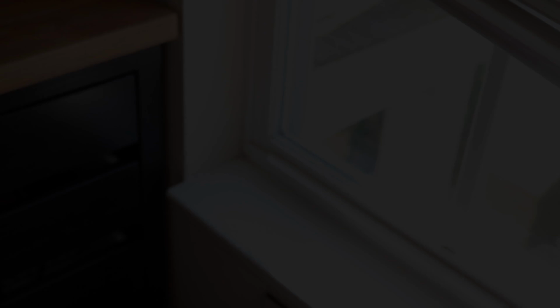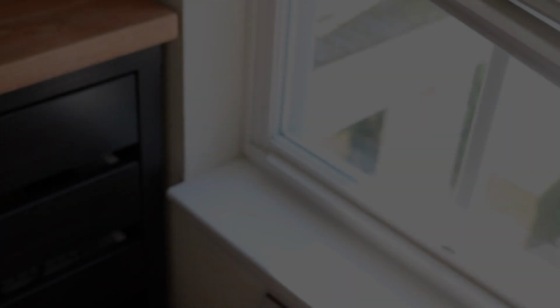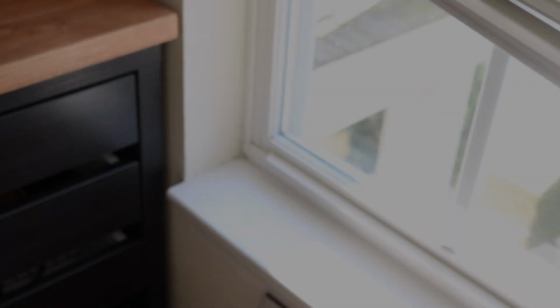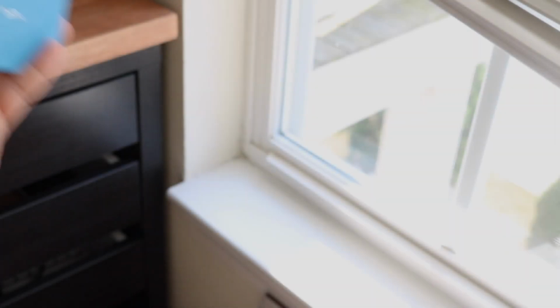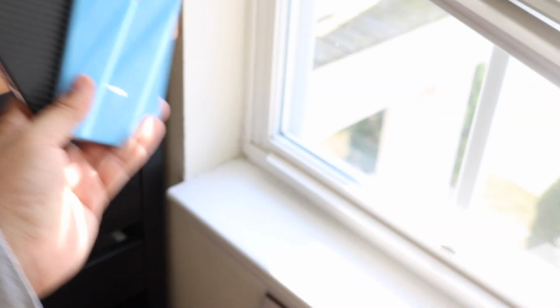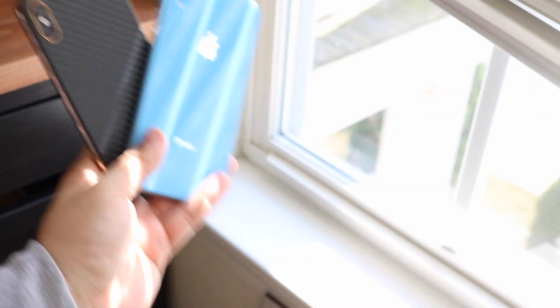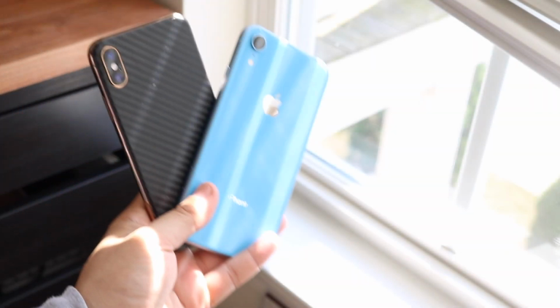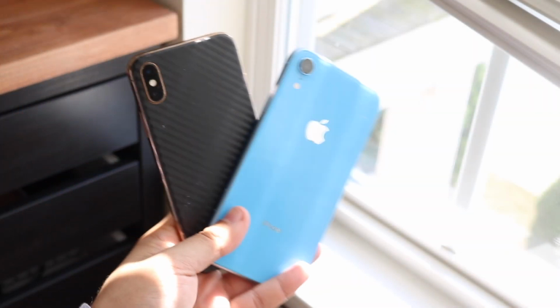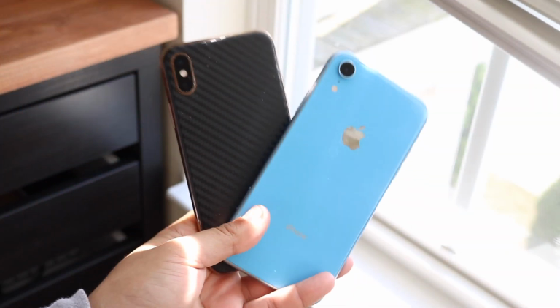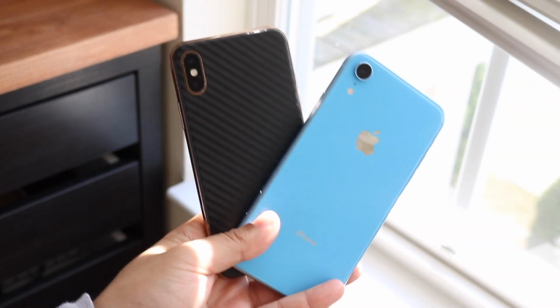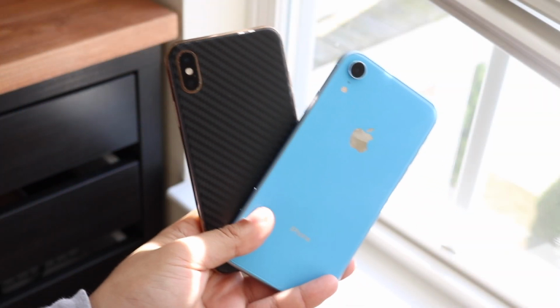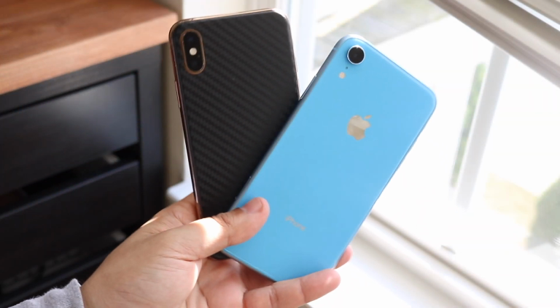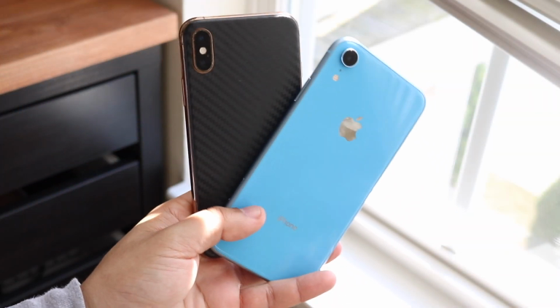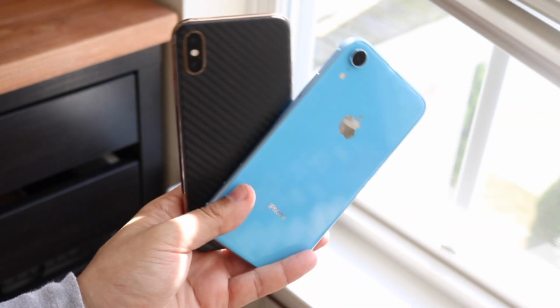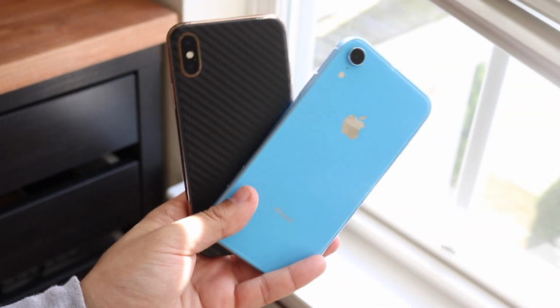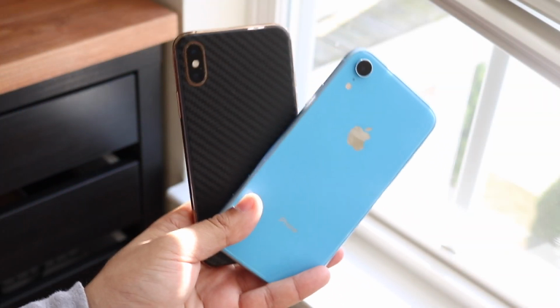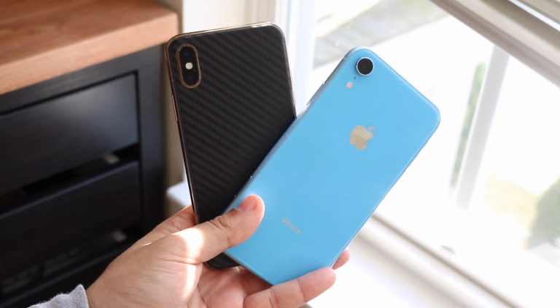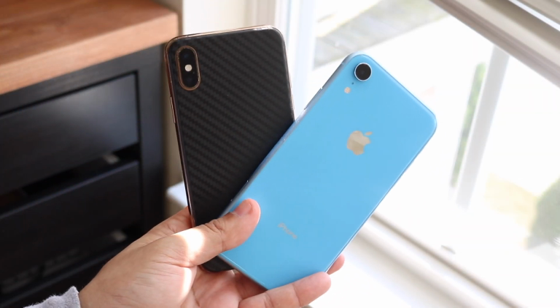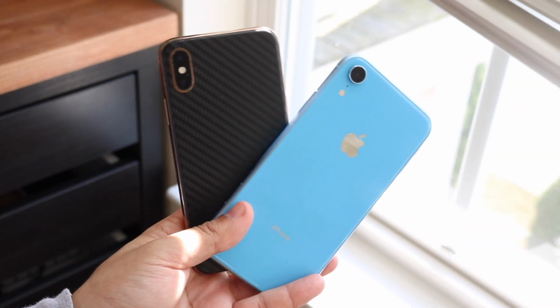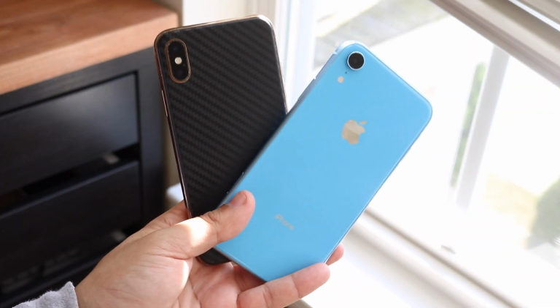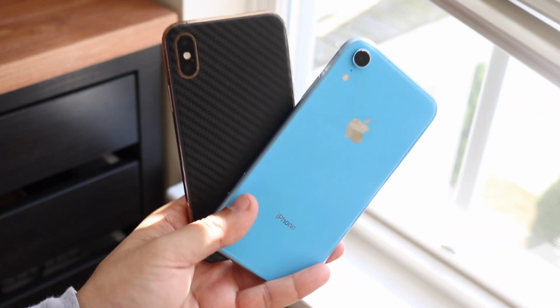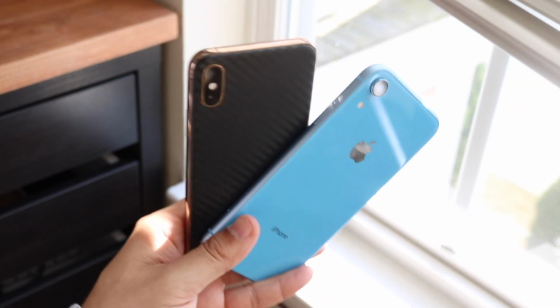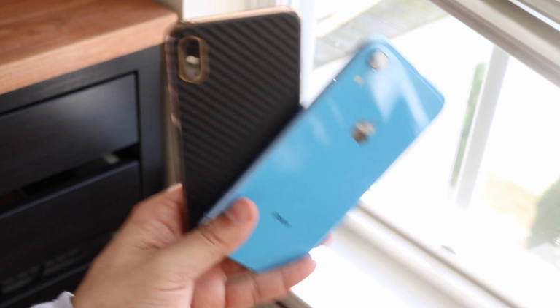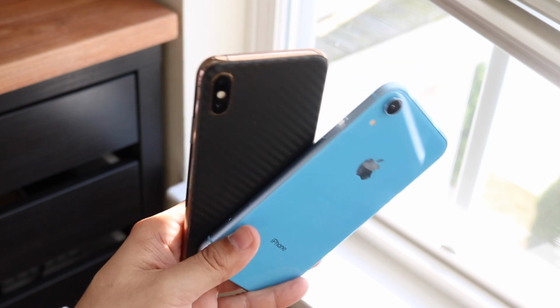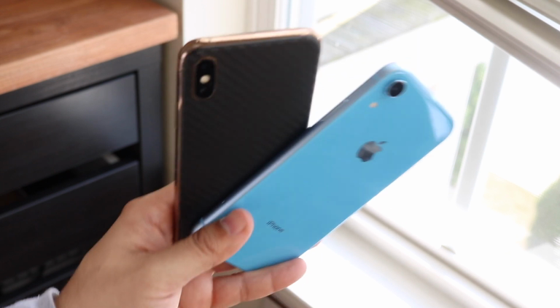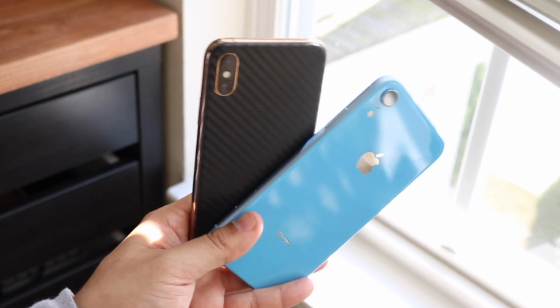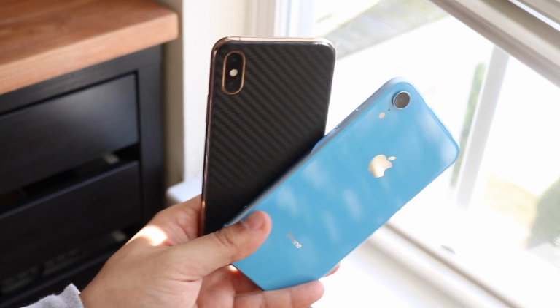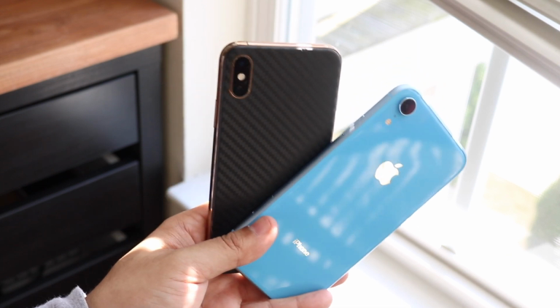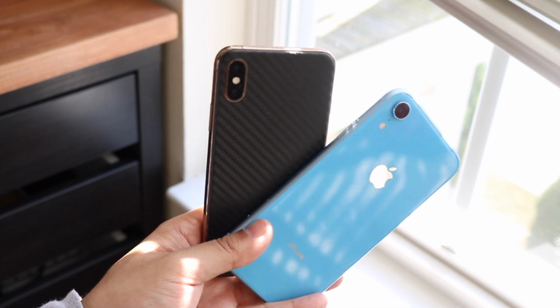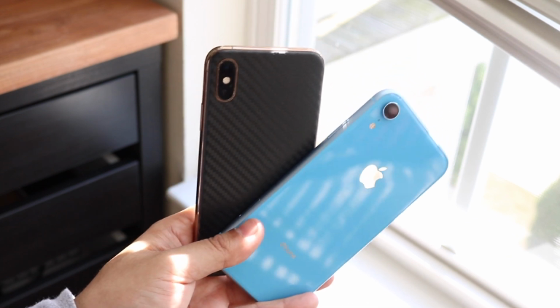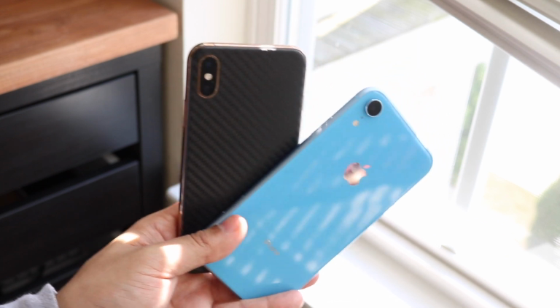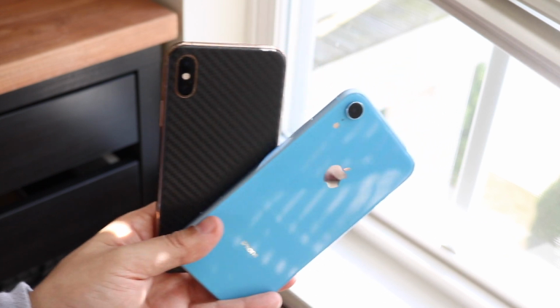Guys, believe it or not, the Apple credit card finally came out today. Now, both these things are not the Apple credit card — I just need a placeholder, something to hold in my hand so I can talk about it.